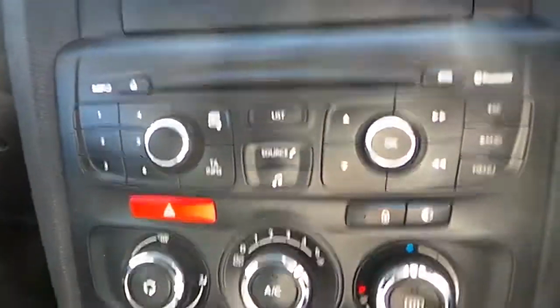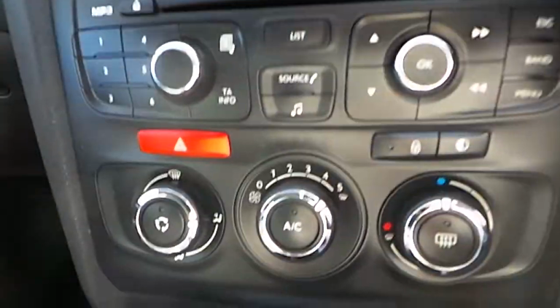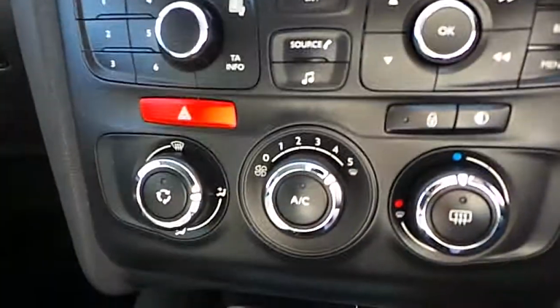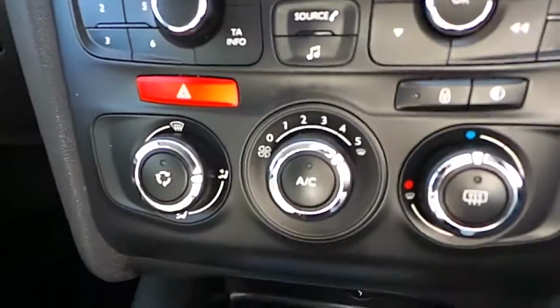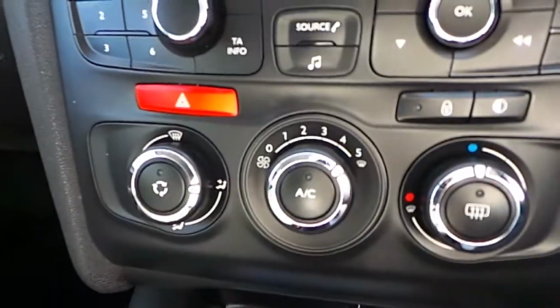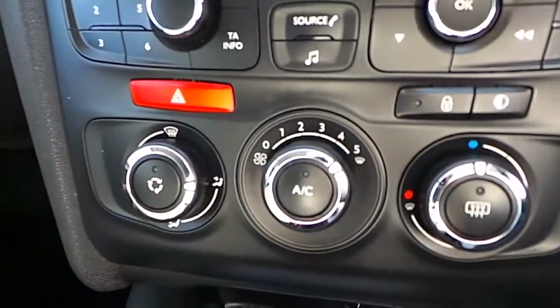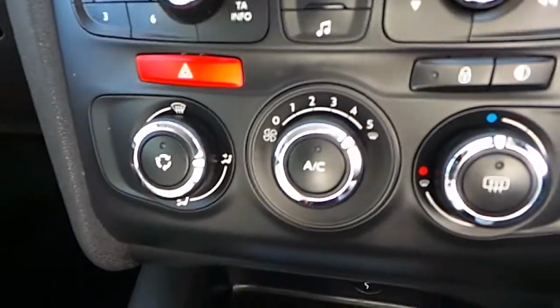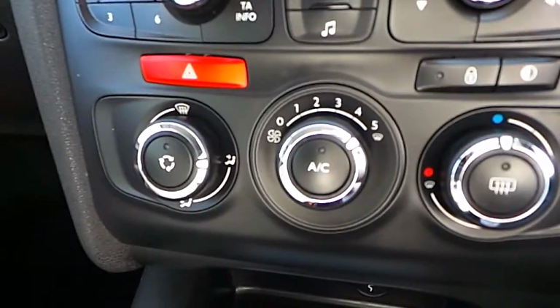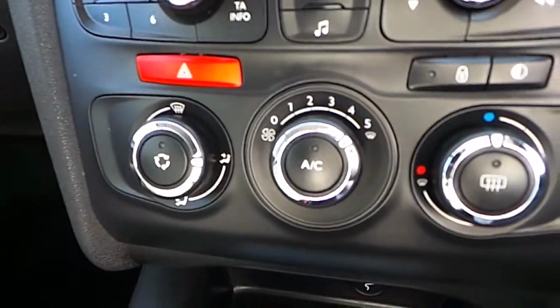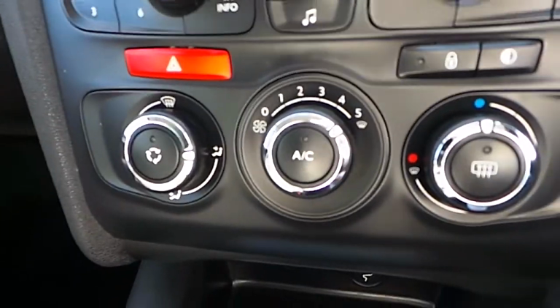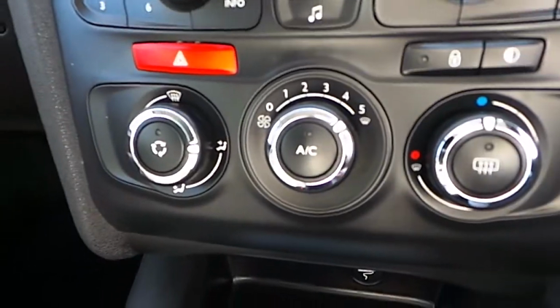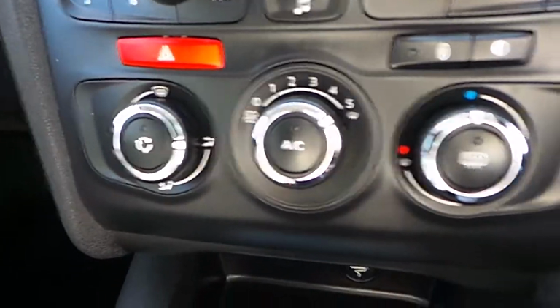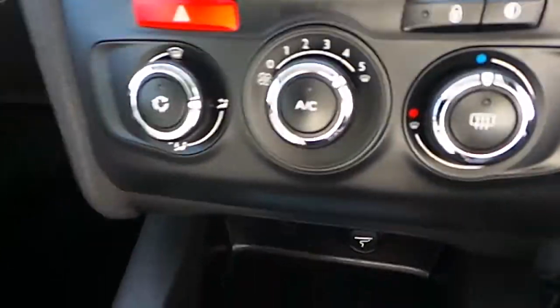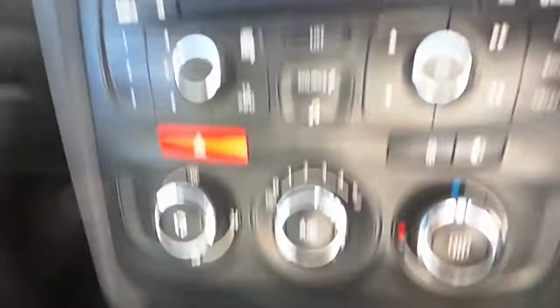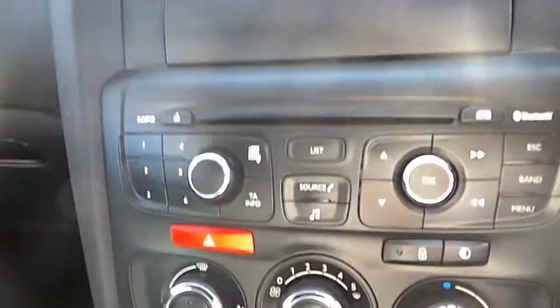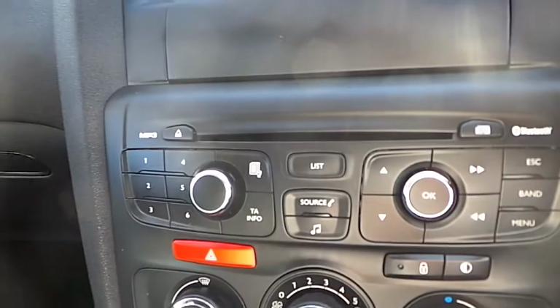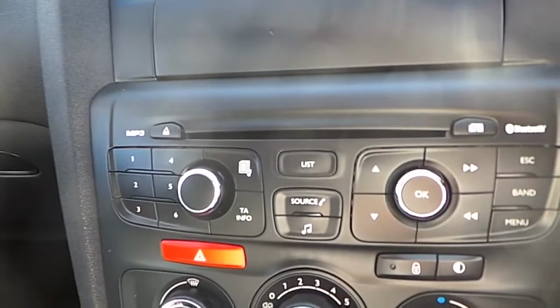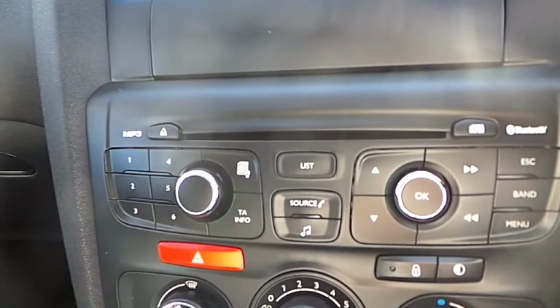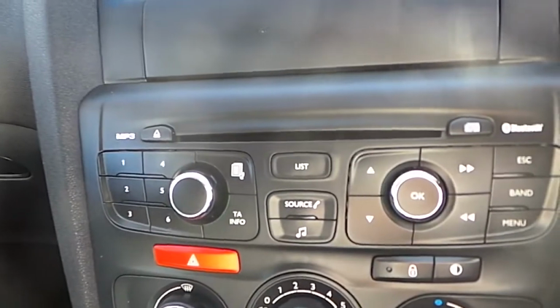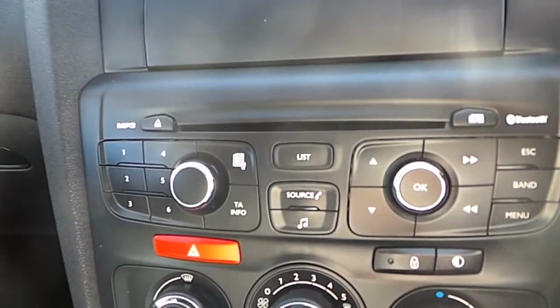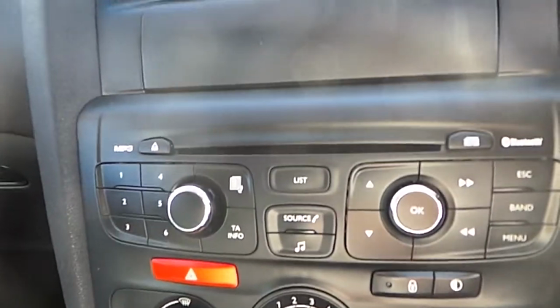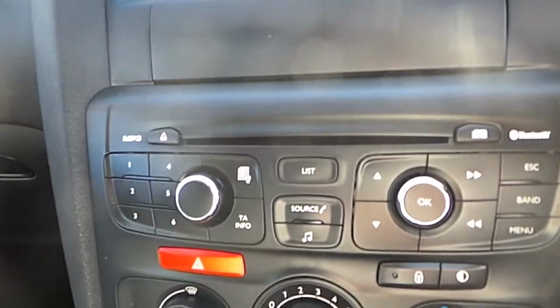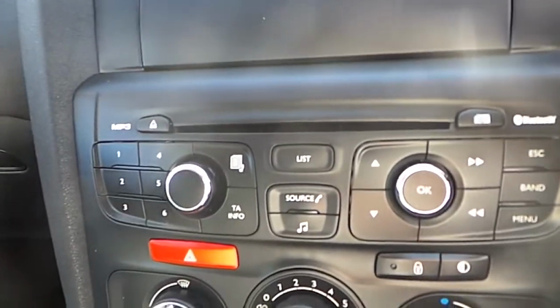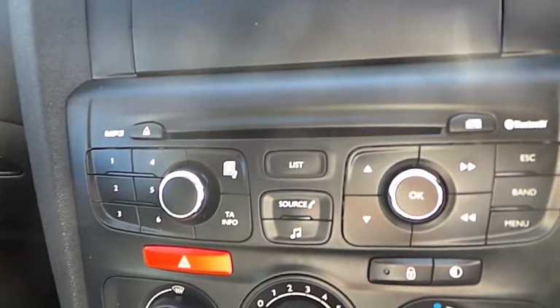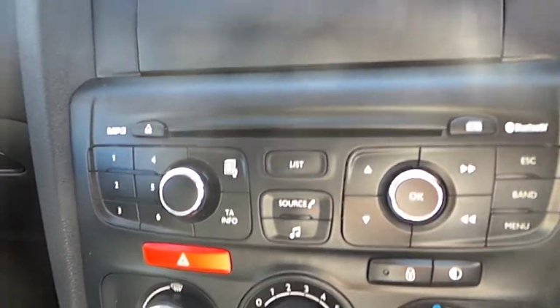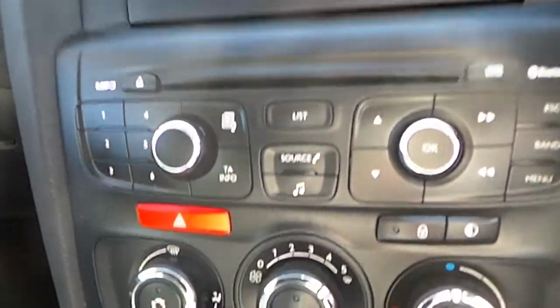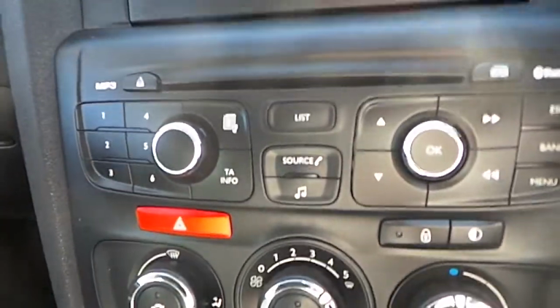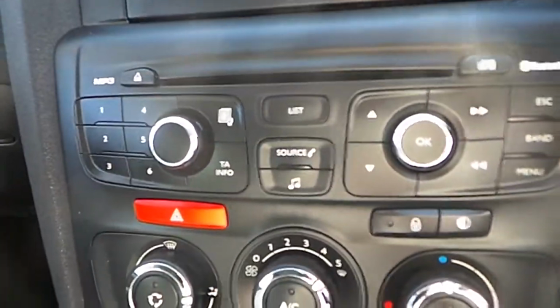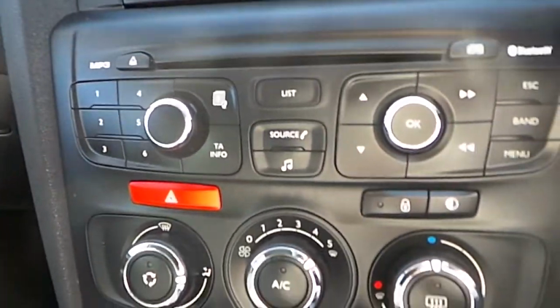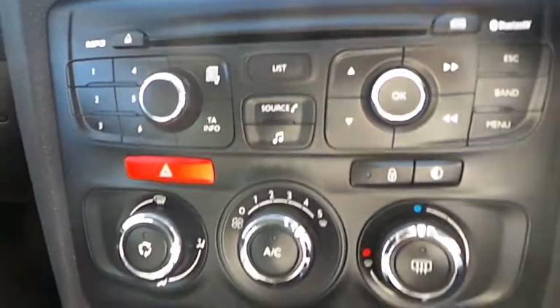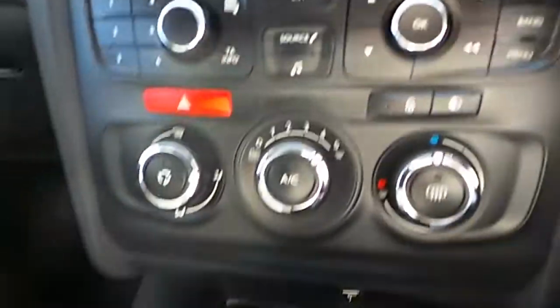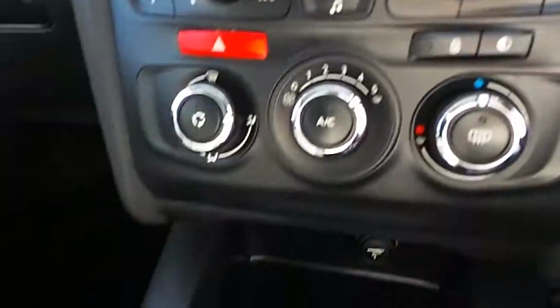This car comes with air conditioning, climate control, and a radio and CD player with Bluetooth and auxiliary inputs.